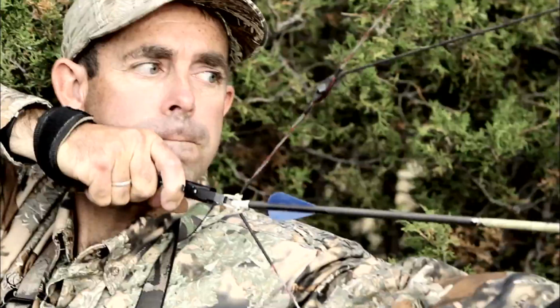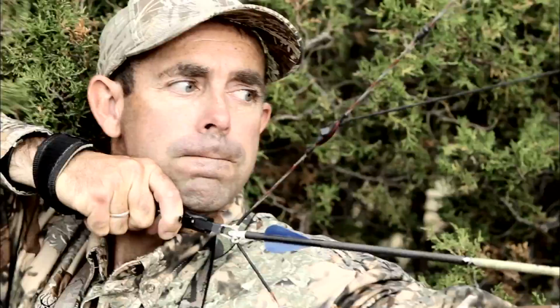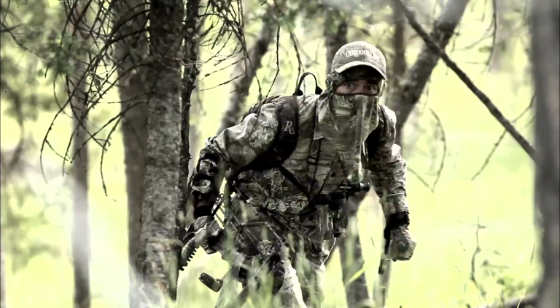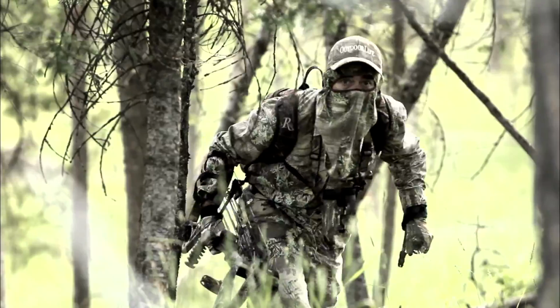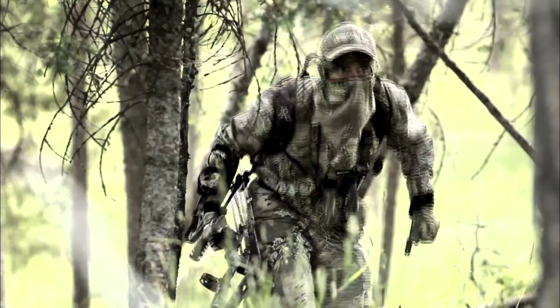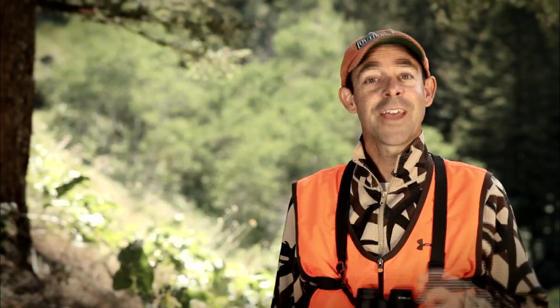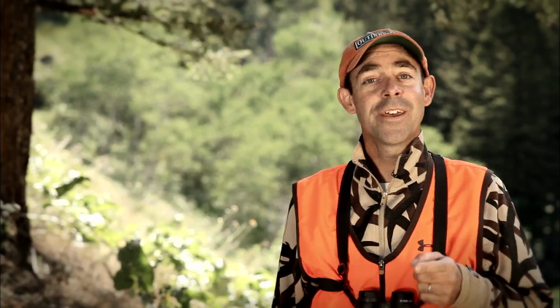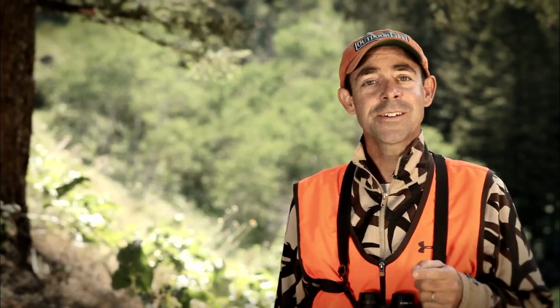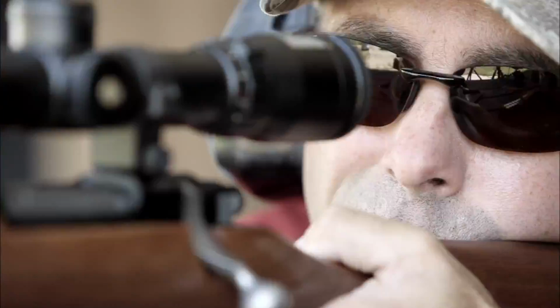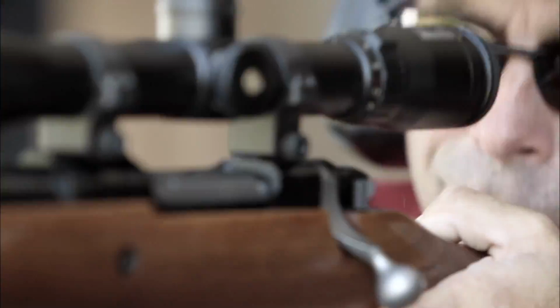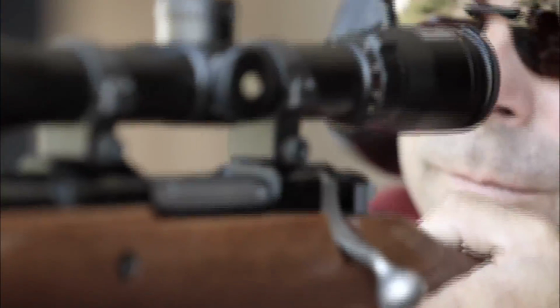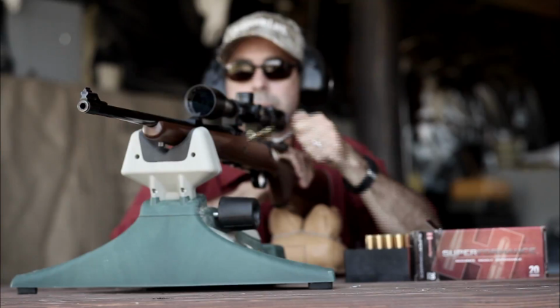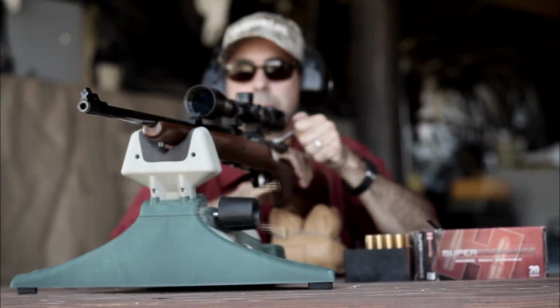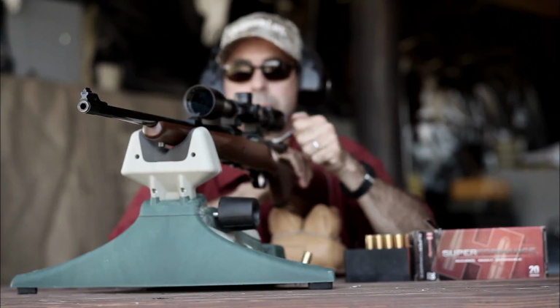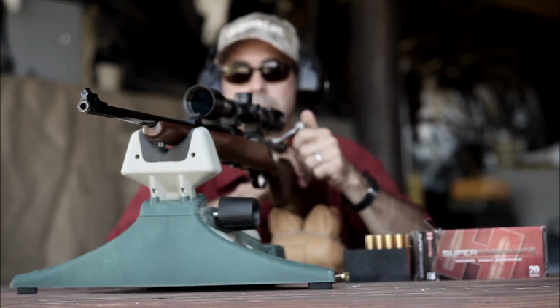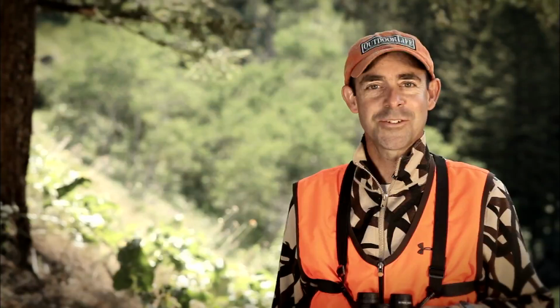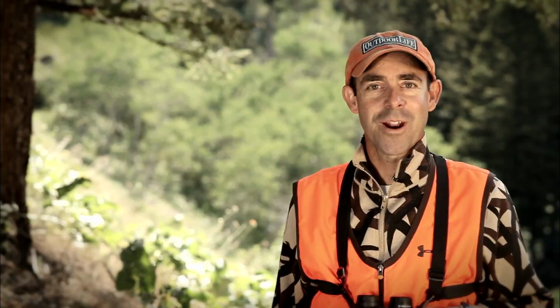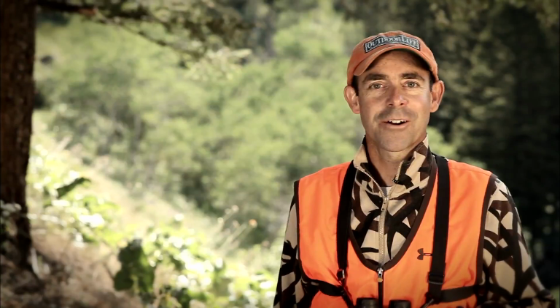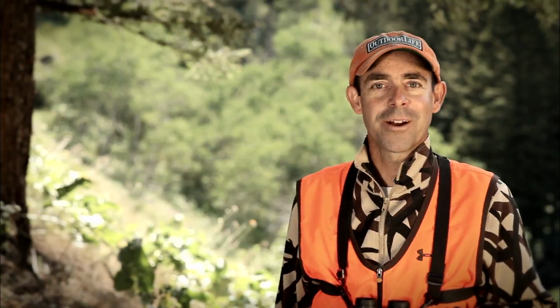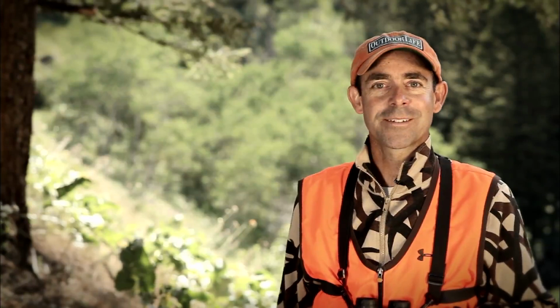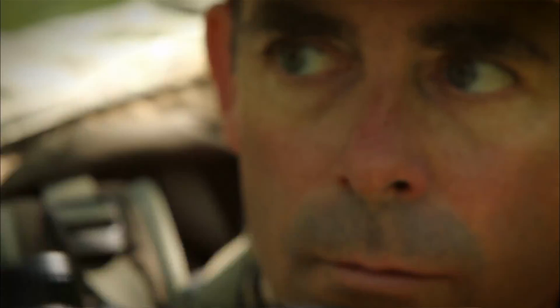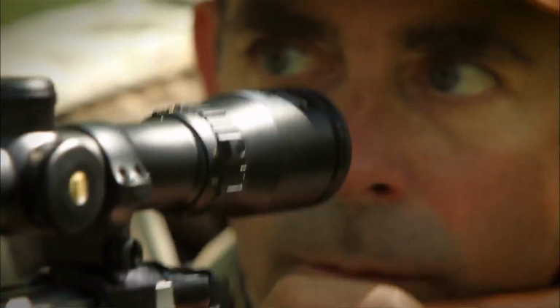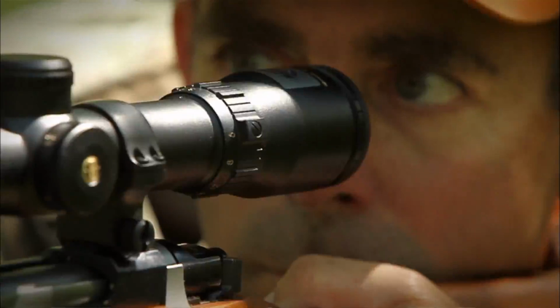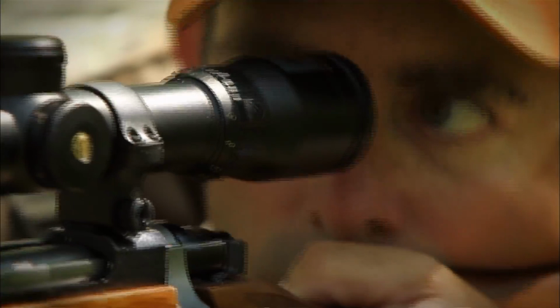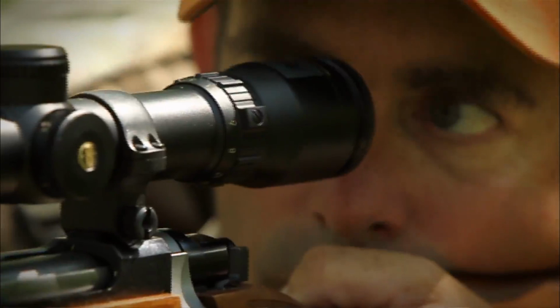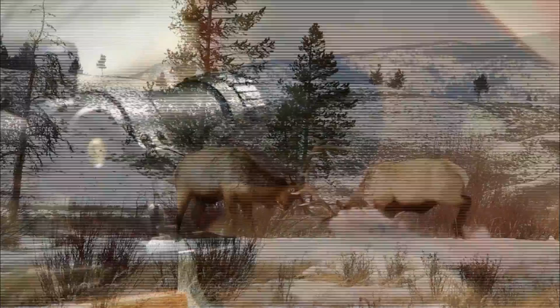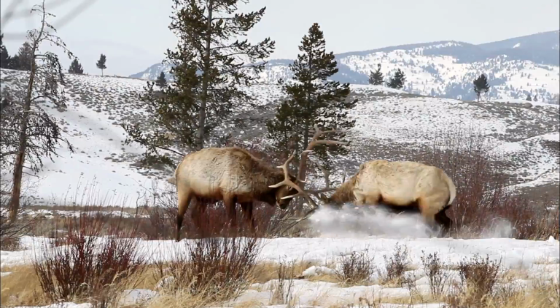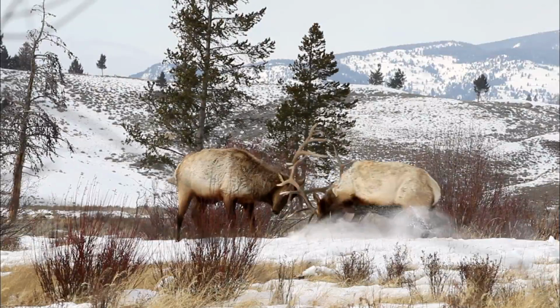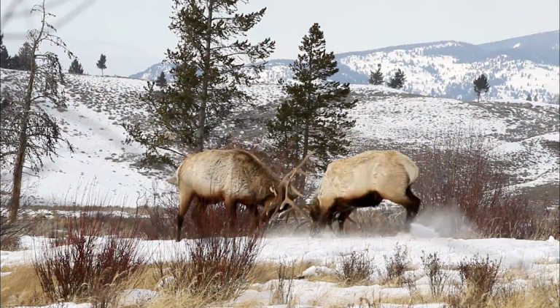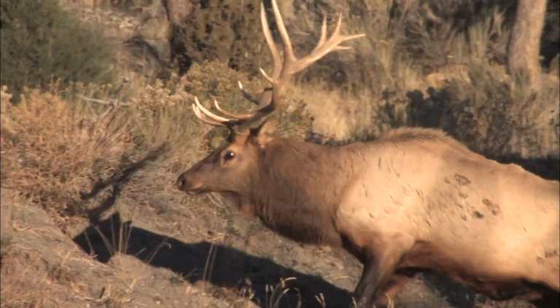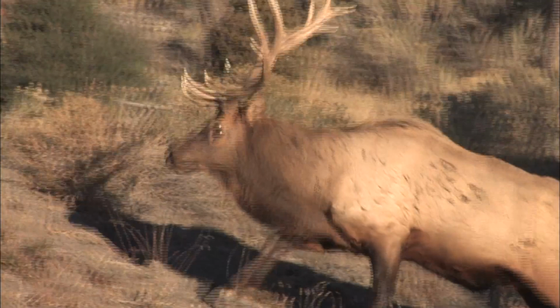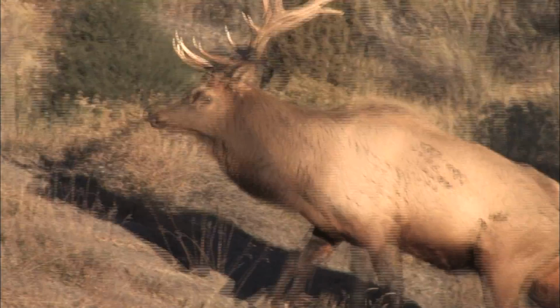I'm Andrew McKean, and this is Record Quest. This year is all about elk.